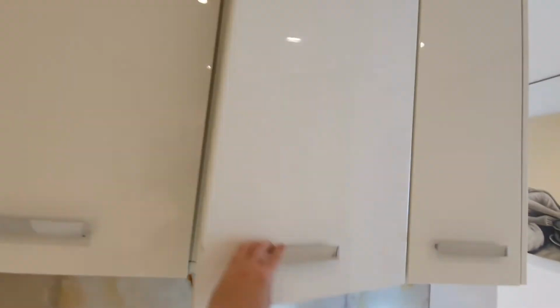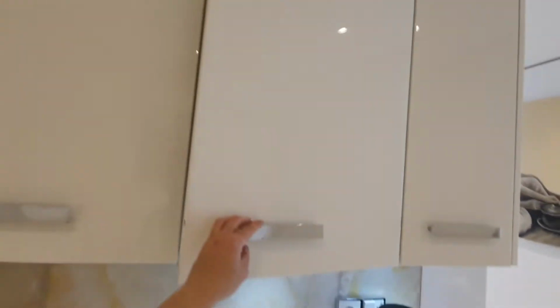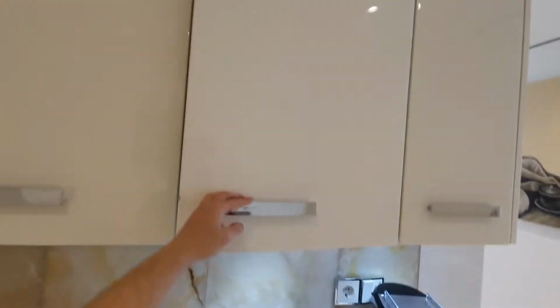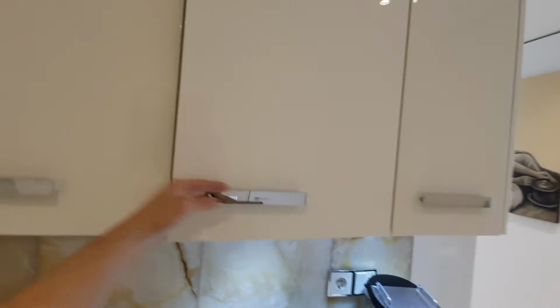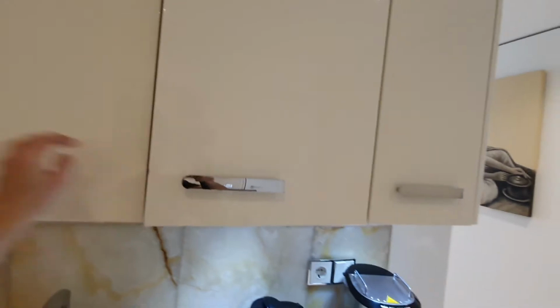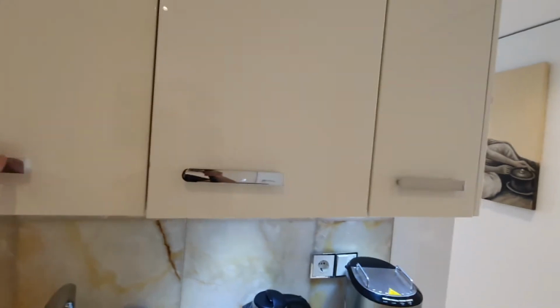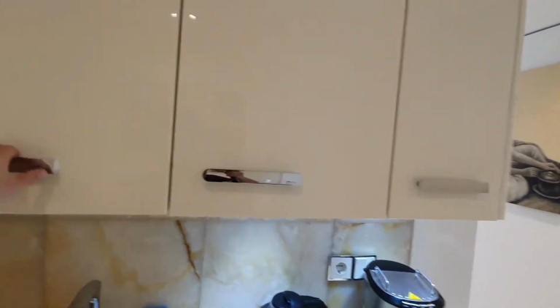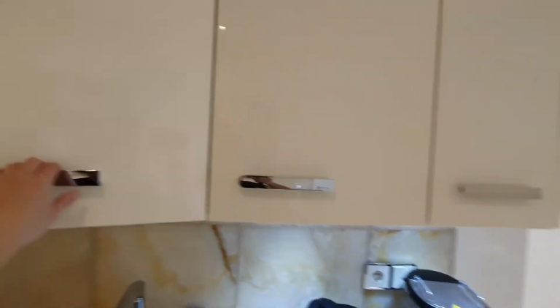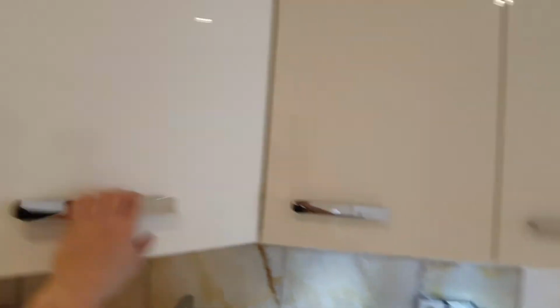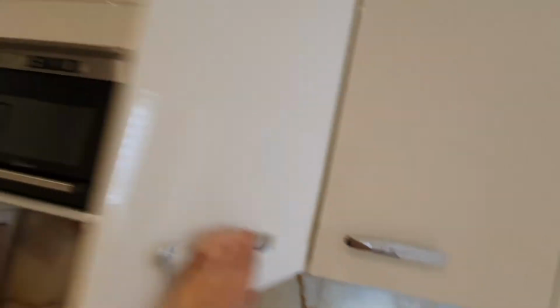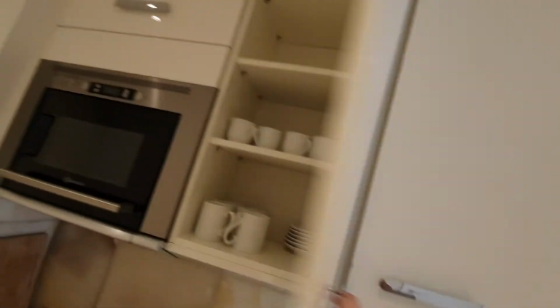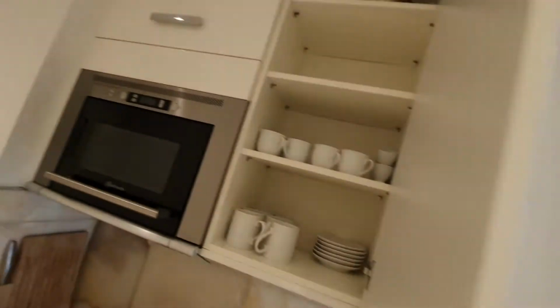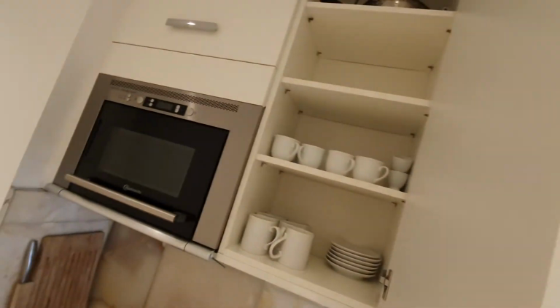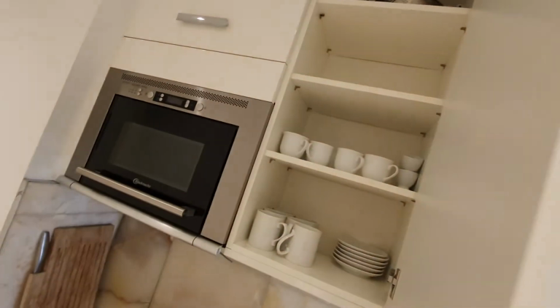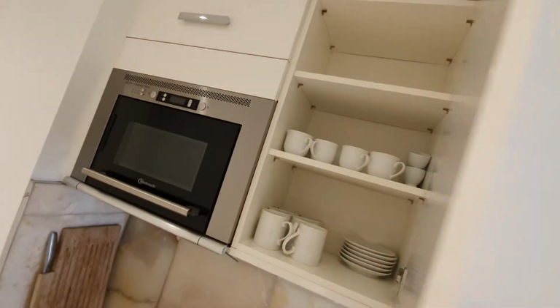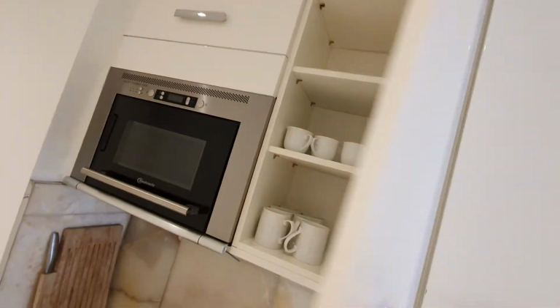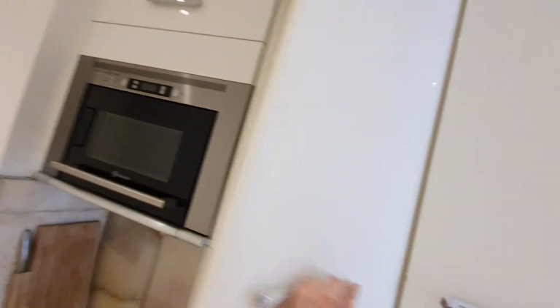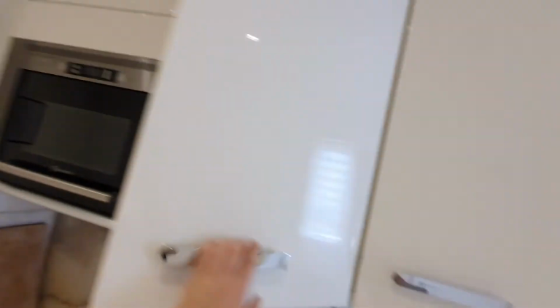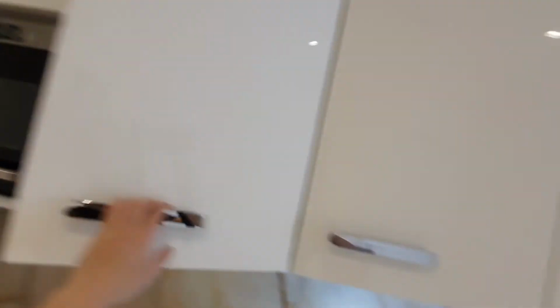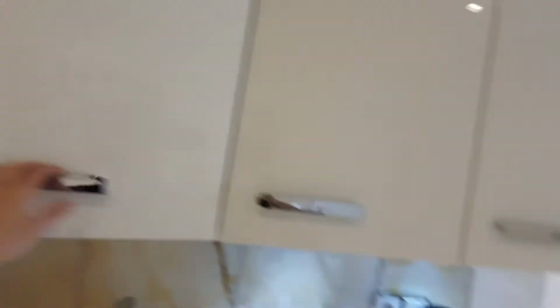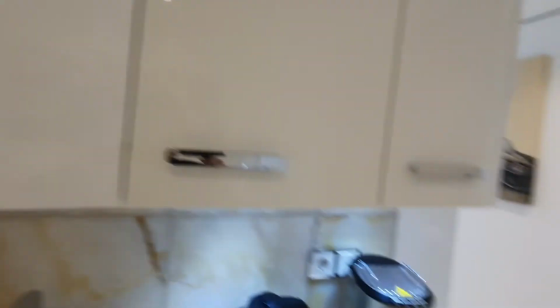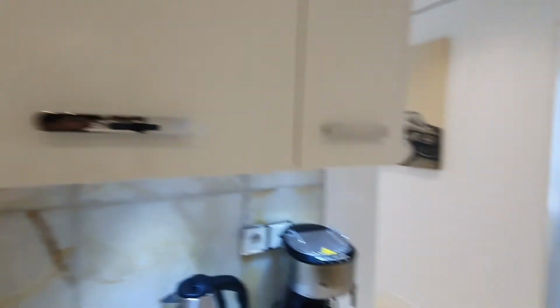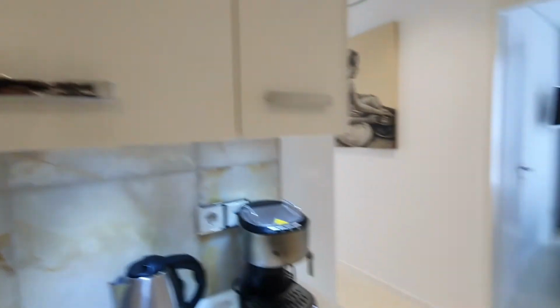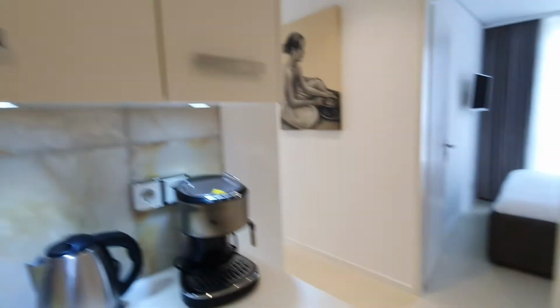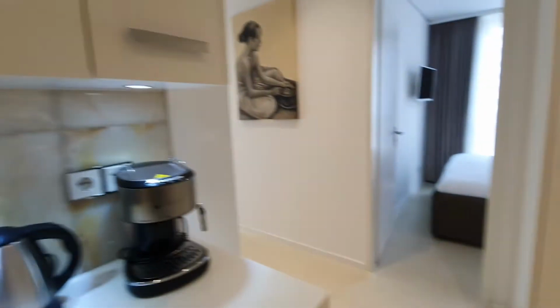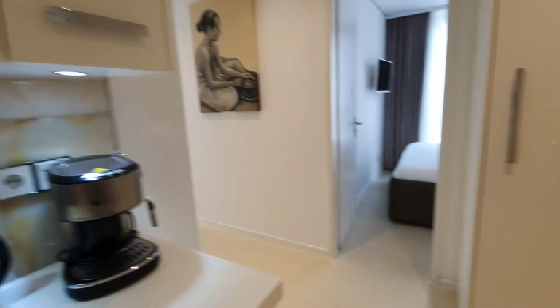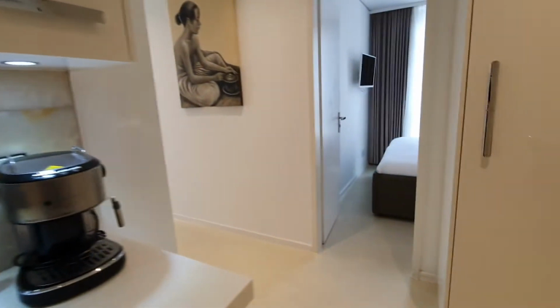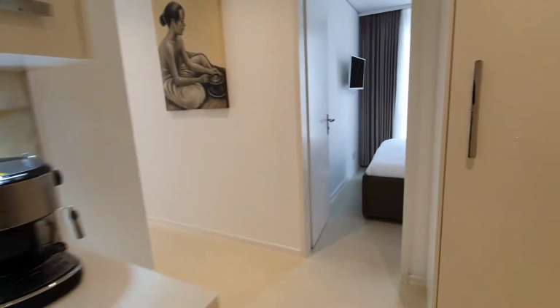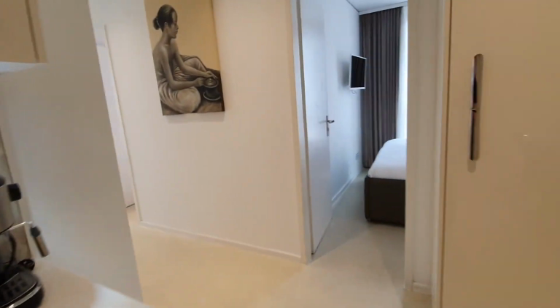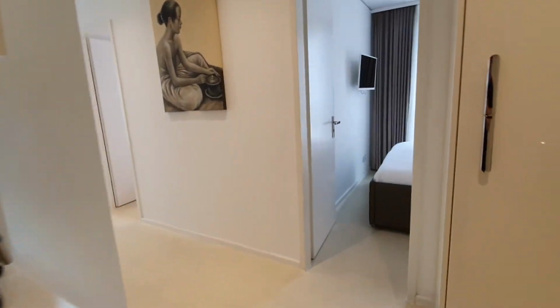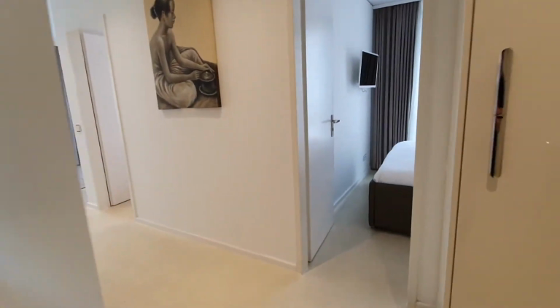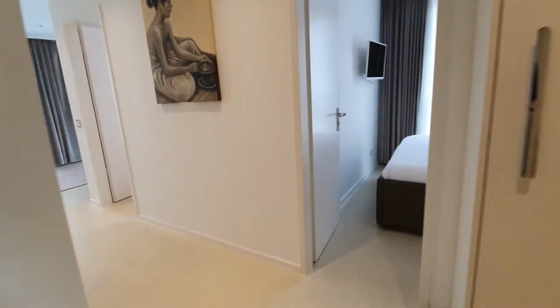You have plates, cups, everything — and here we are.